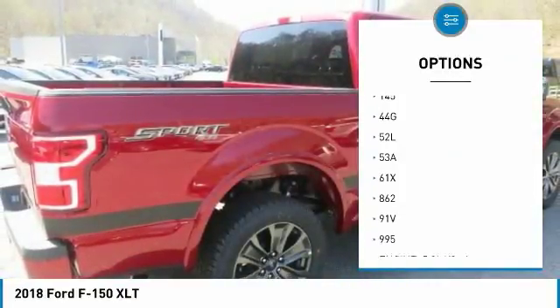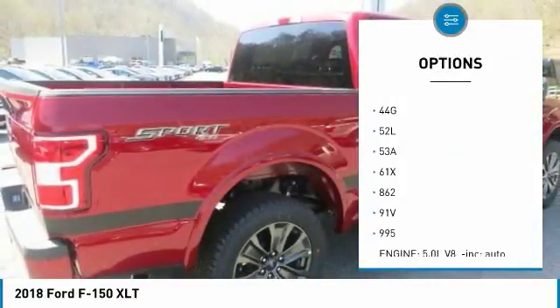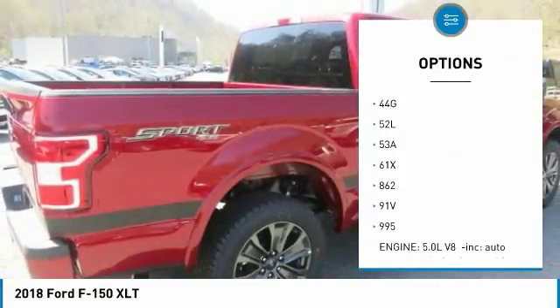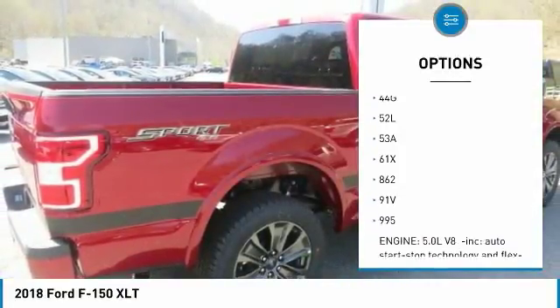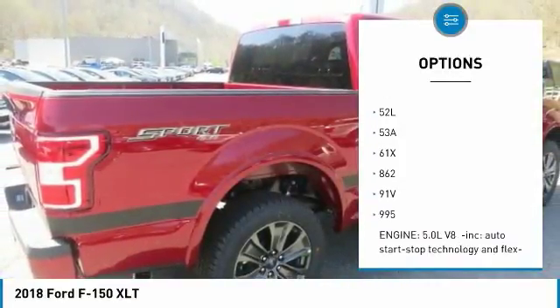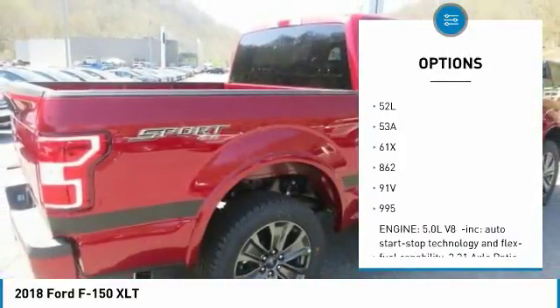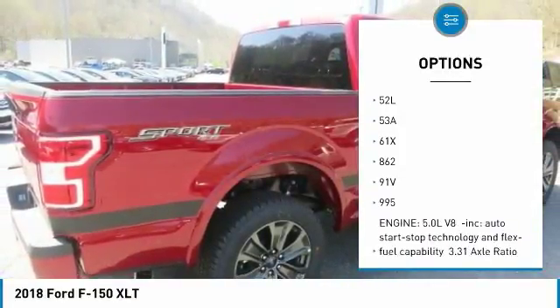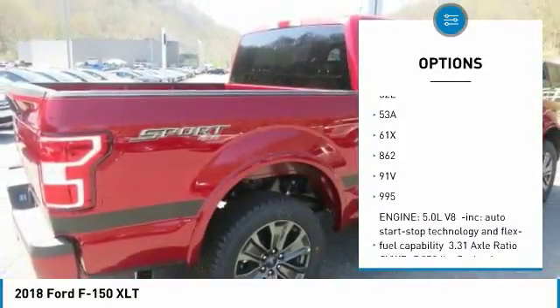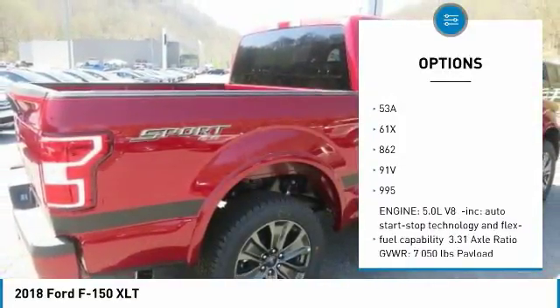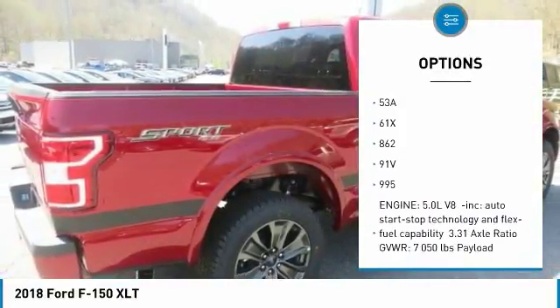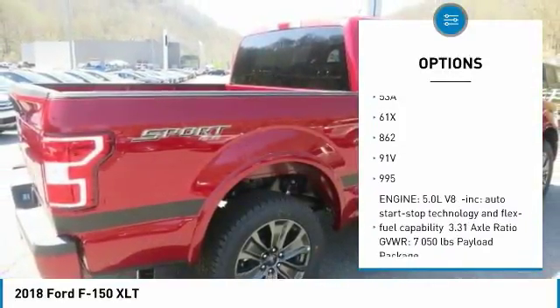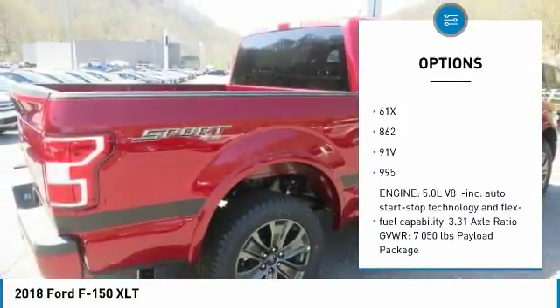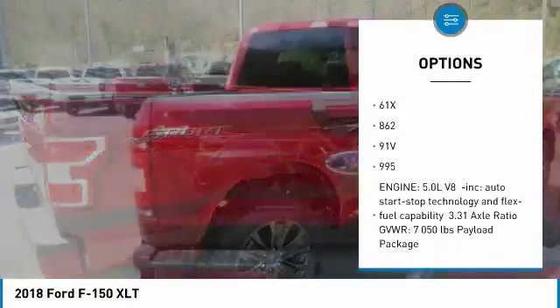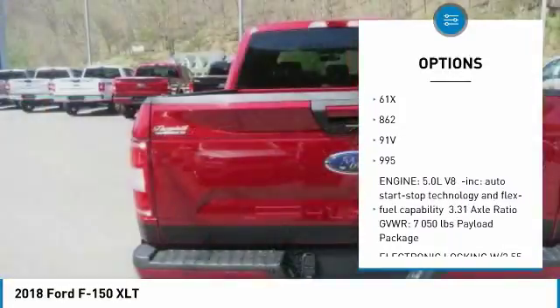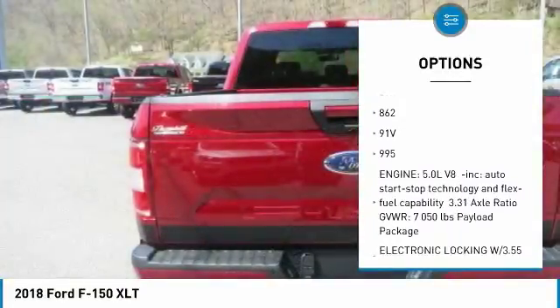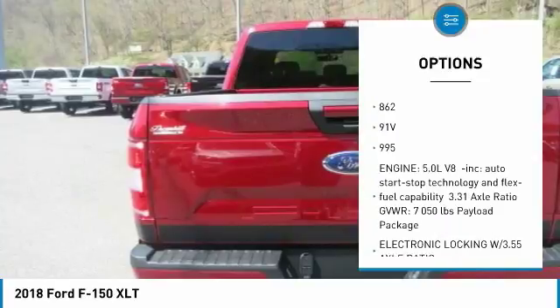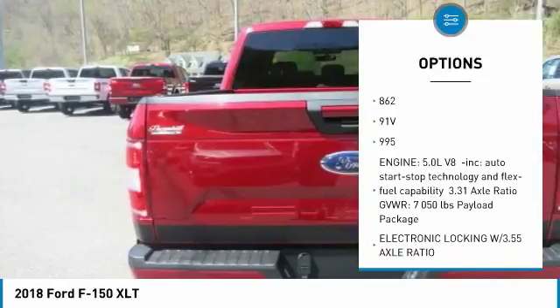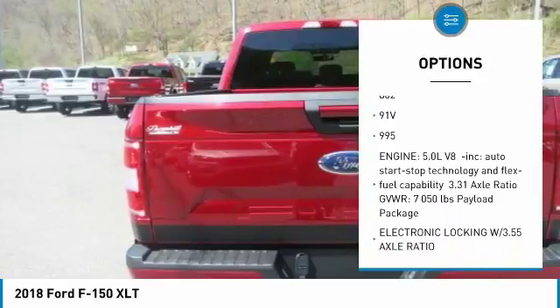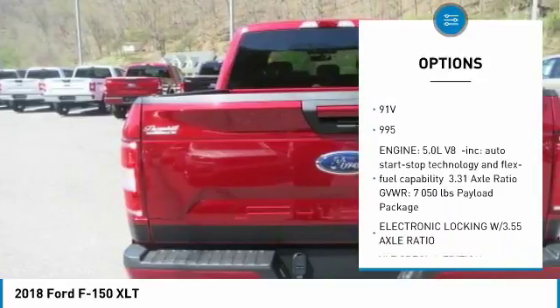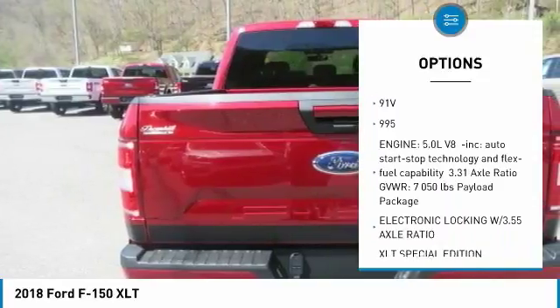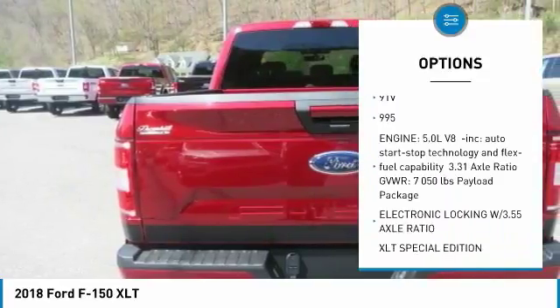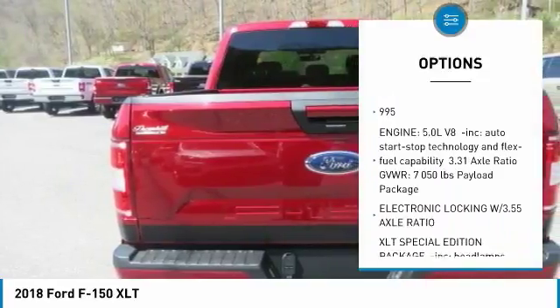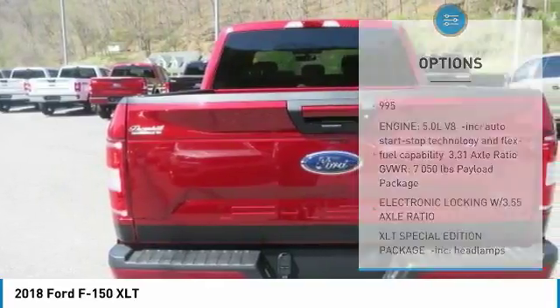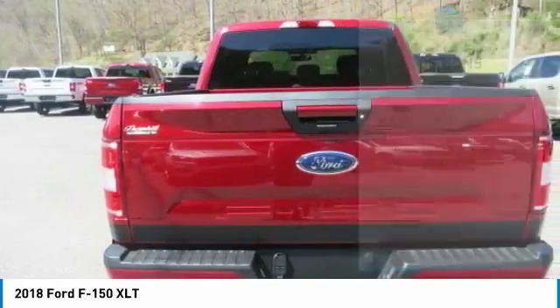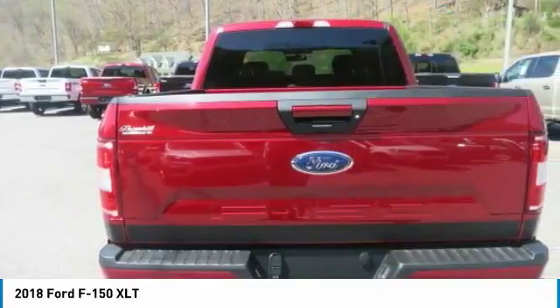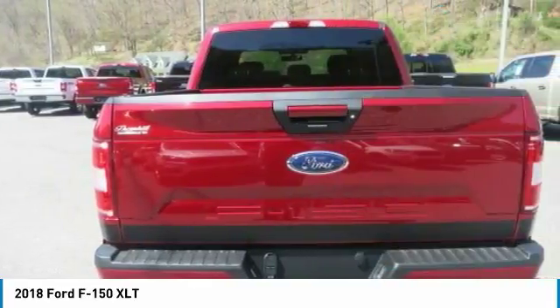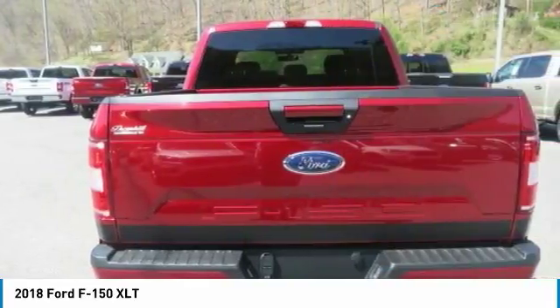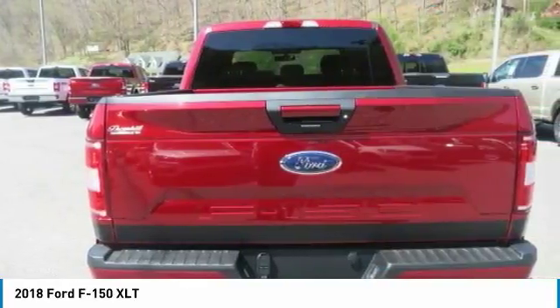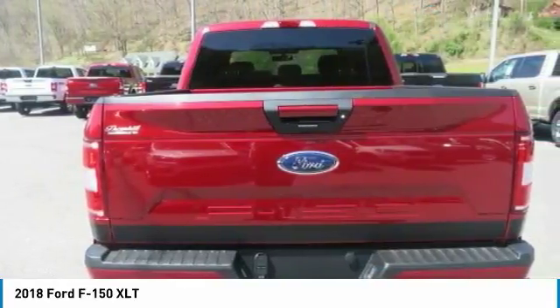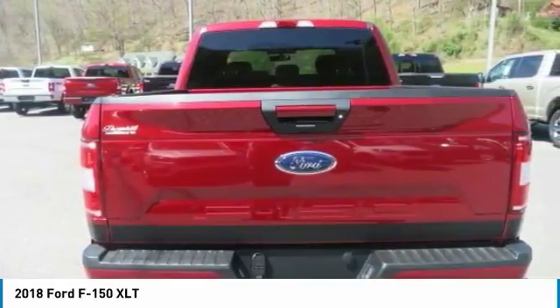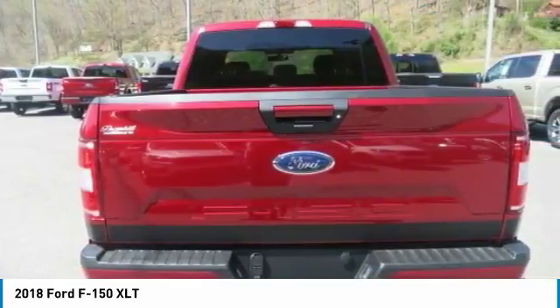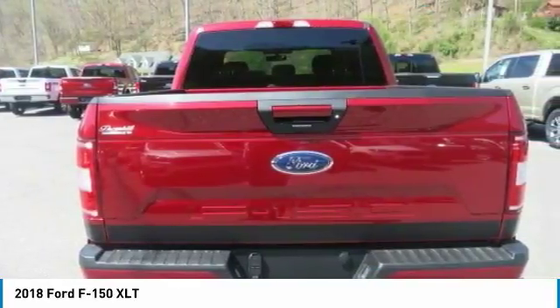The F-150 boasts an impressive set of engines to choose from, ensuring you get the F-150 that perfectly suits your needs.